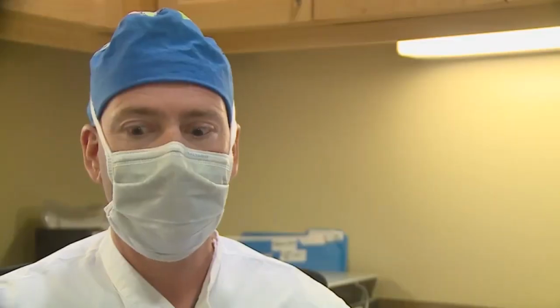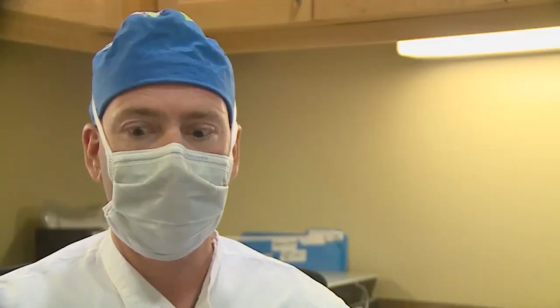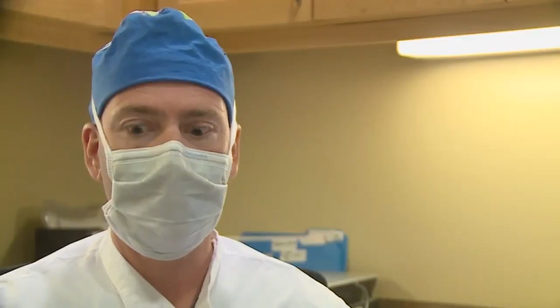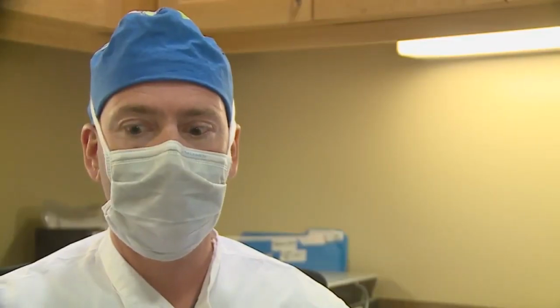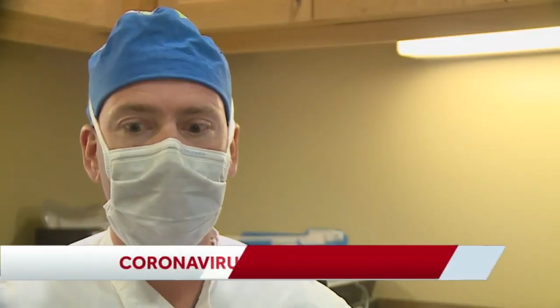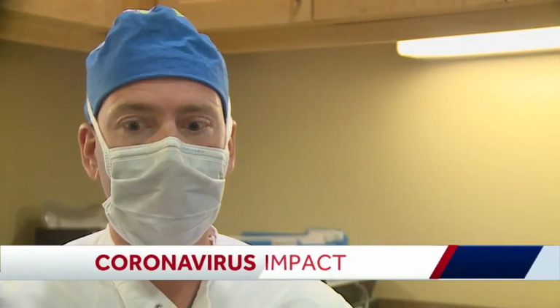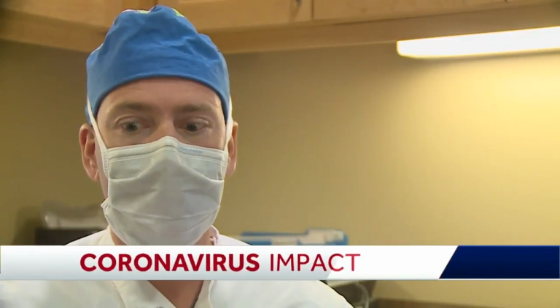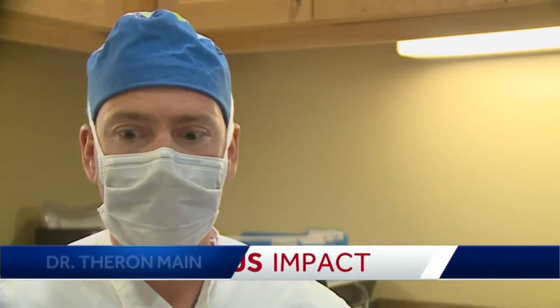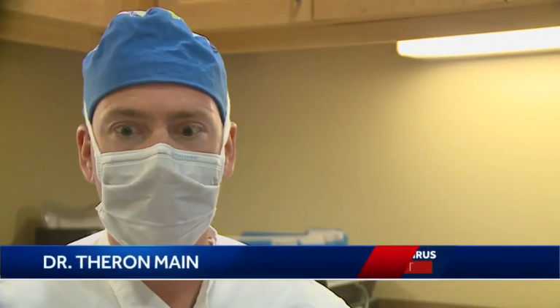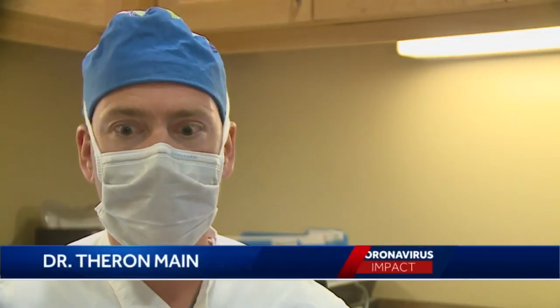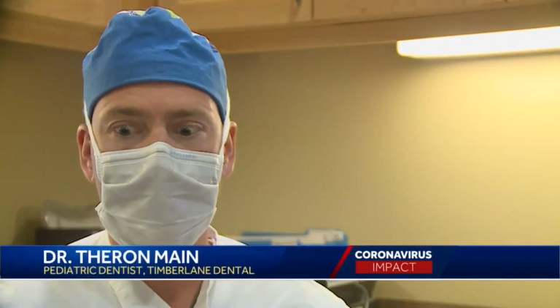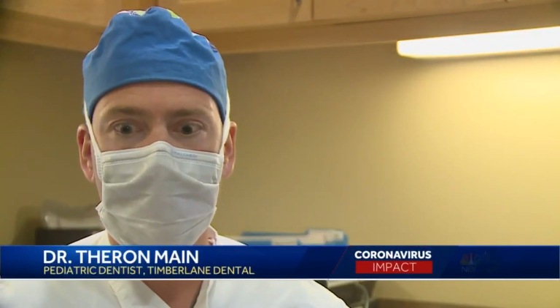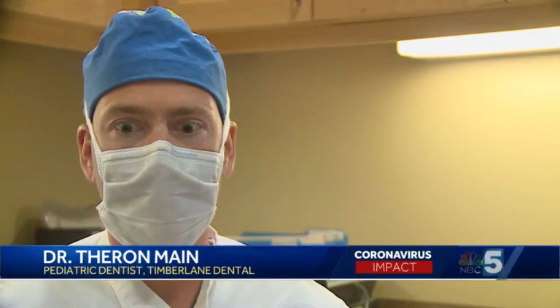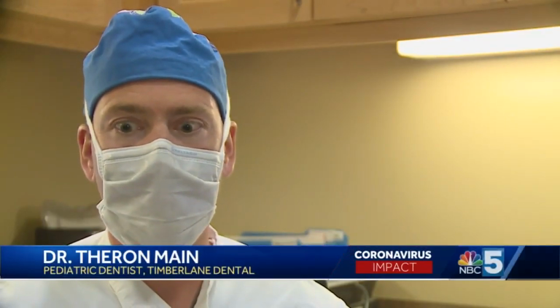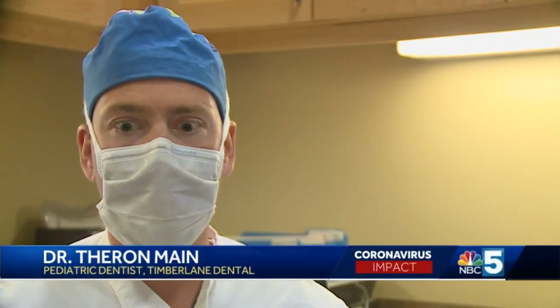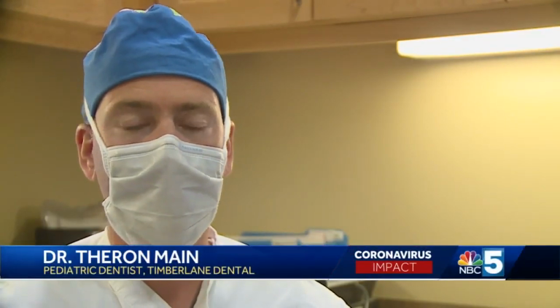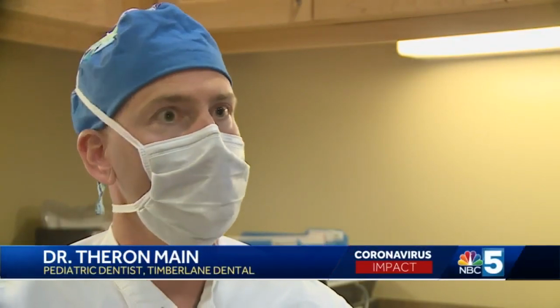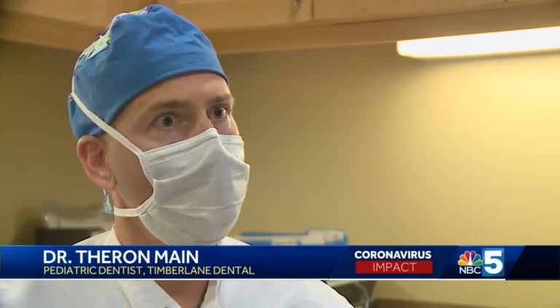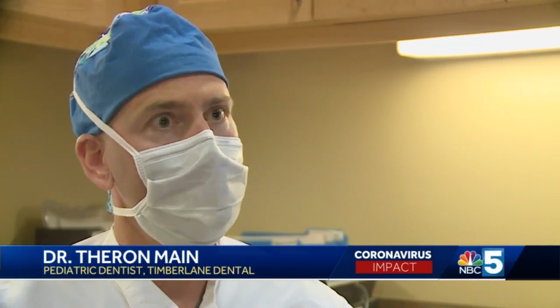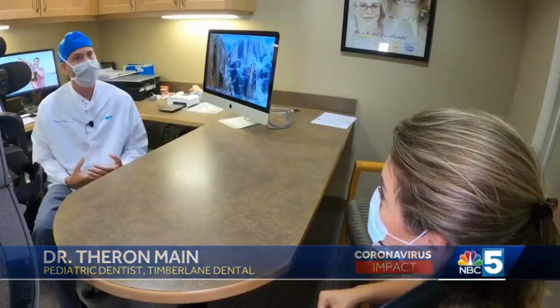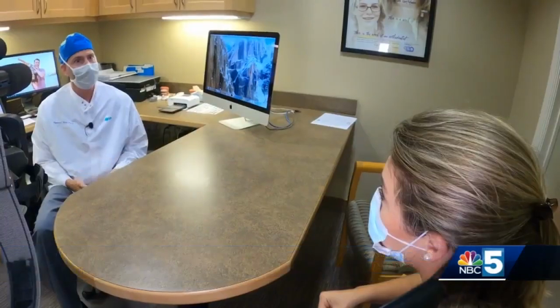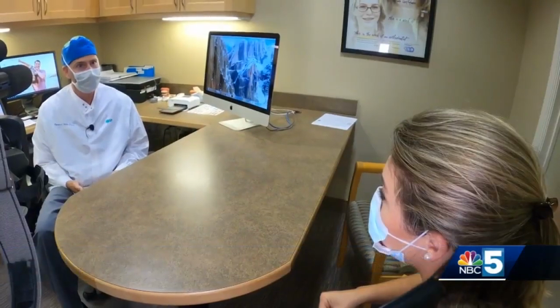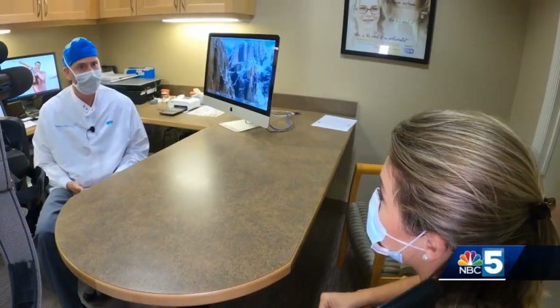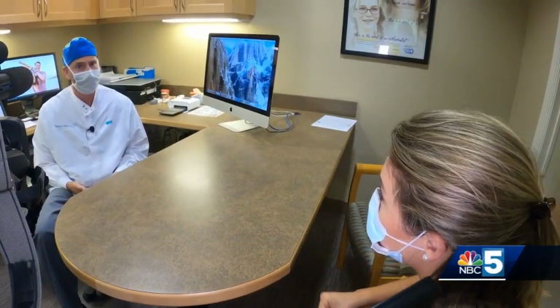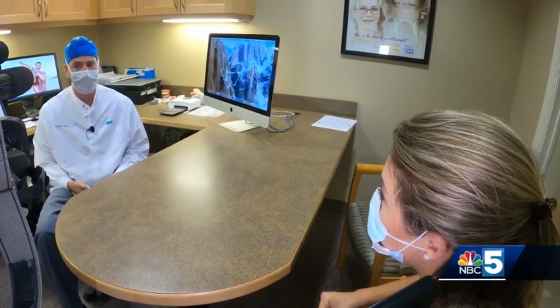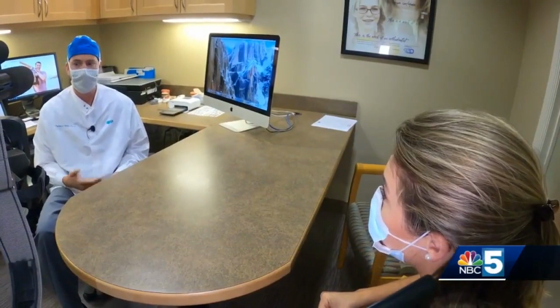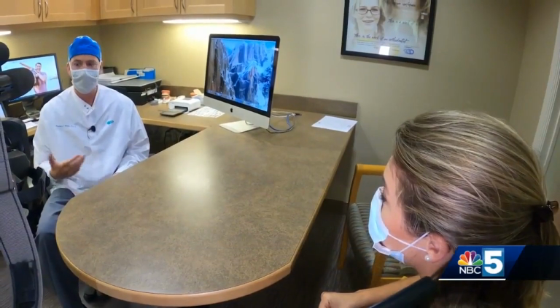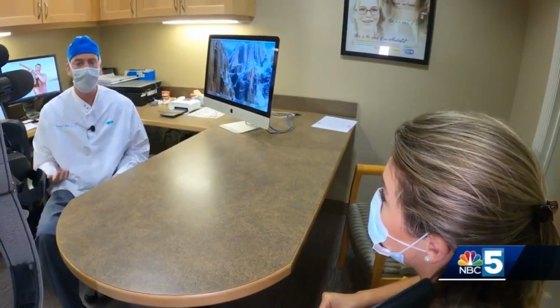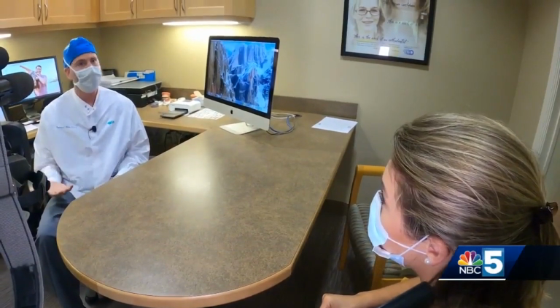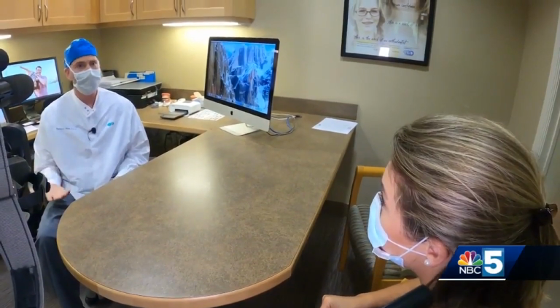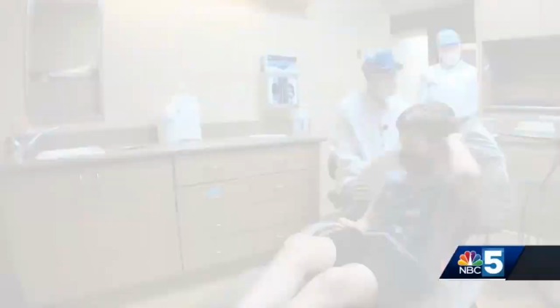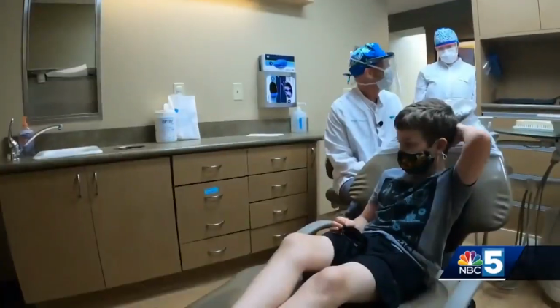Having the patient feel safe is of utmost importance. Dentist Dr. Theron Main says he feels safe, too.